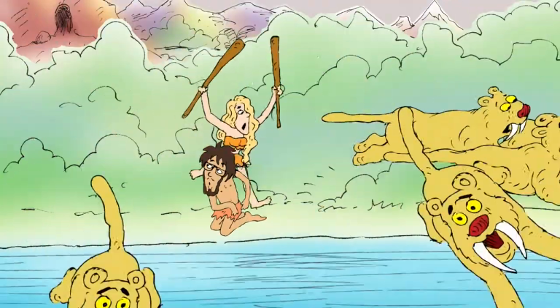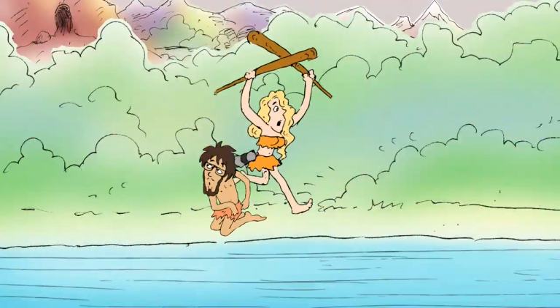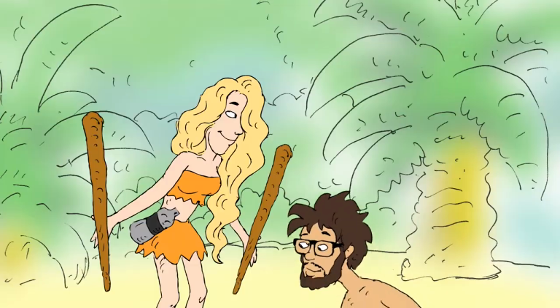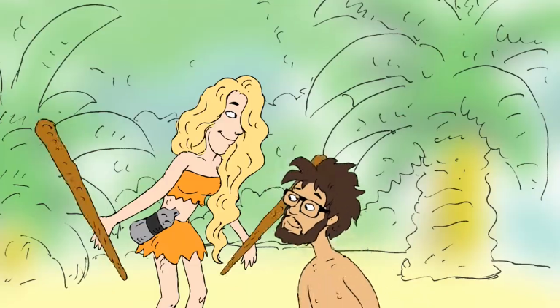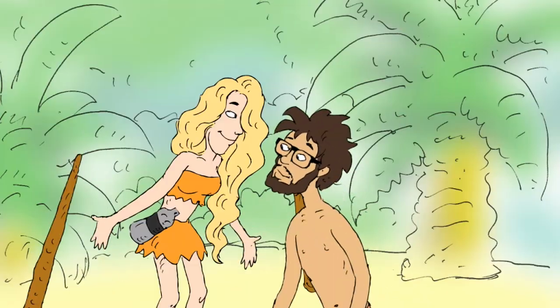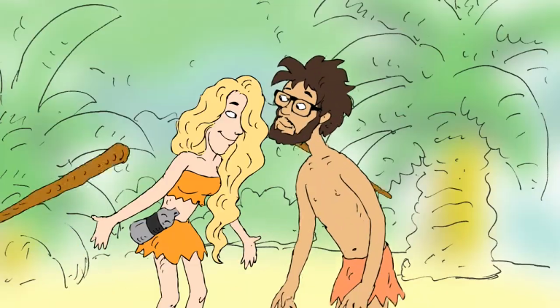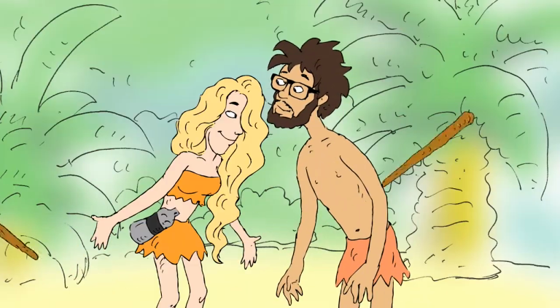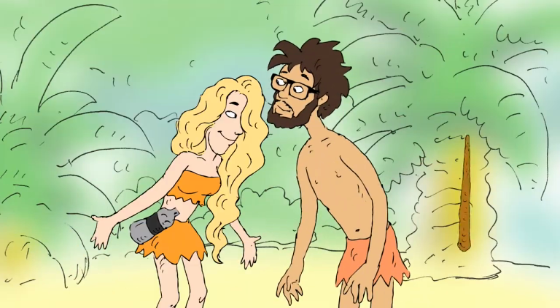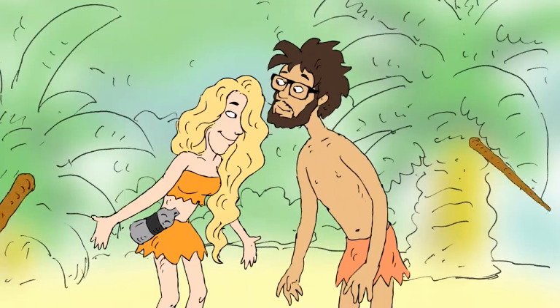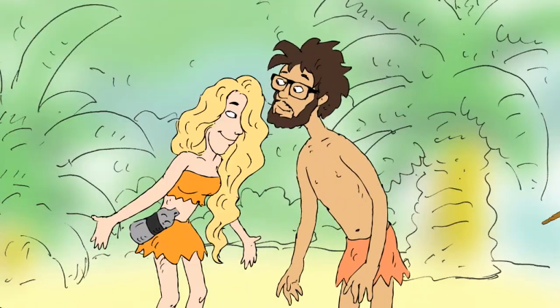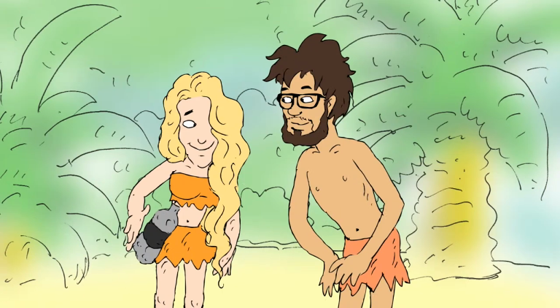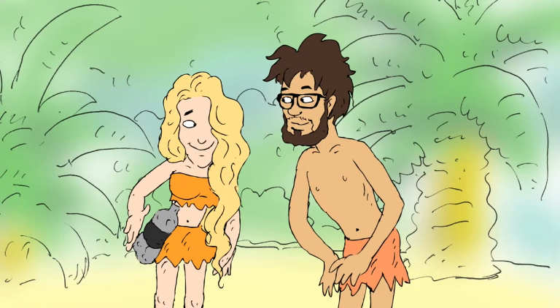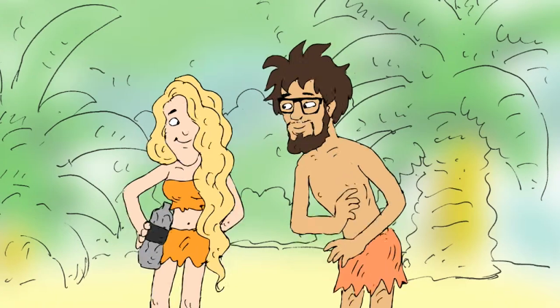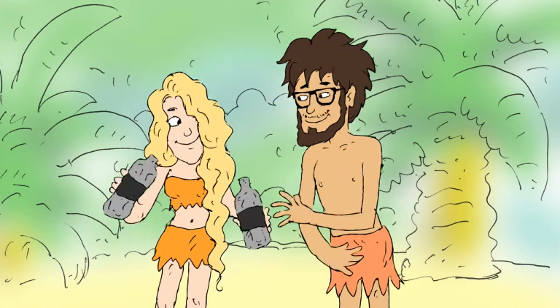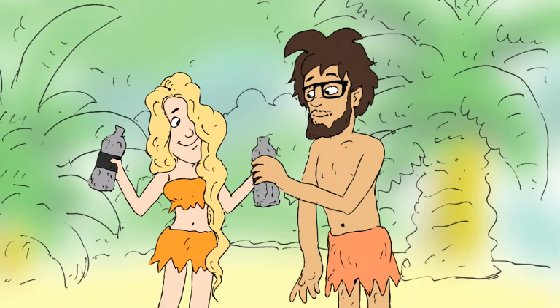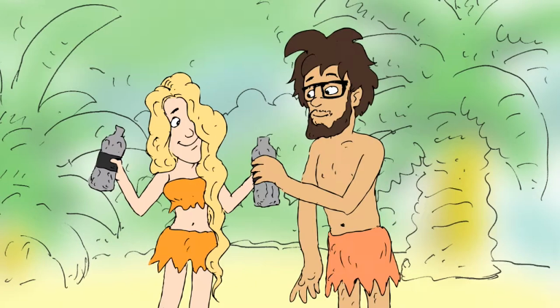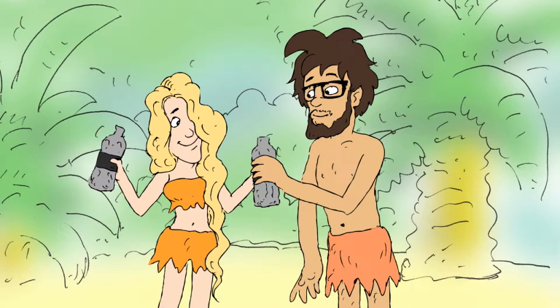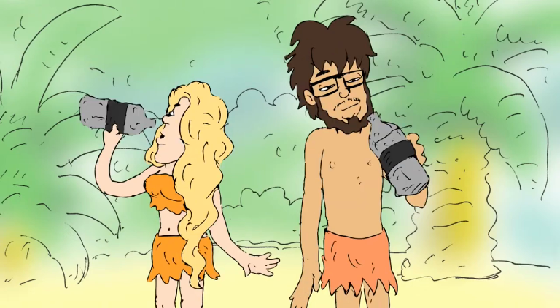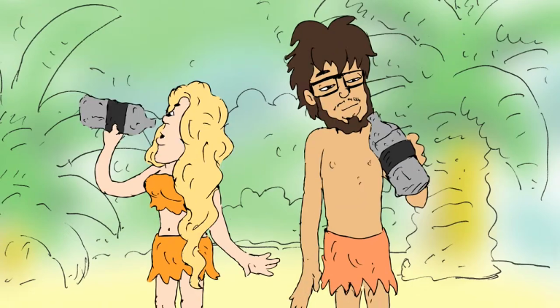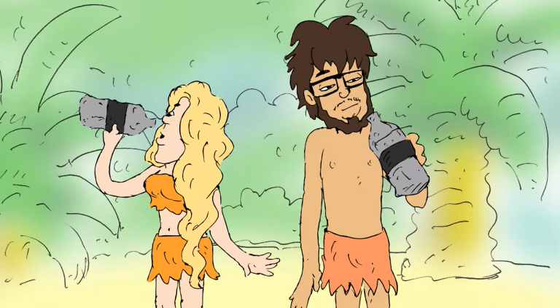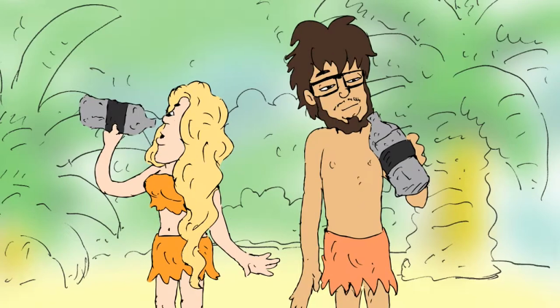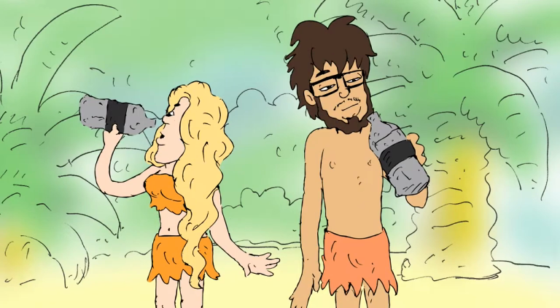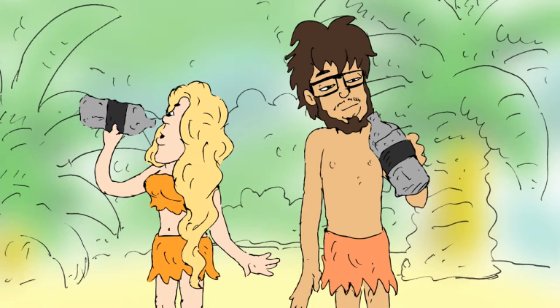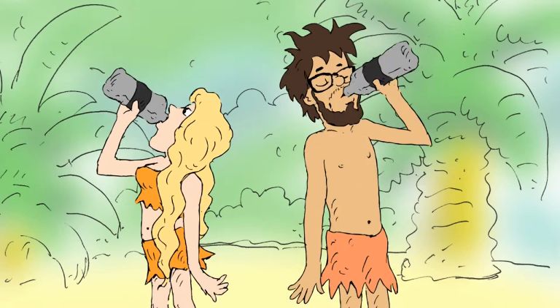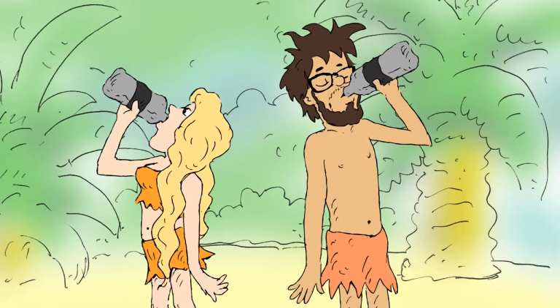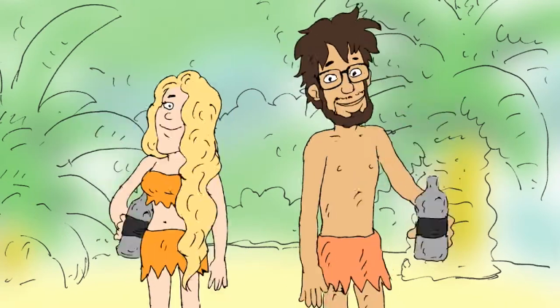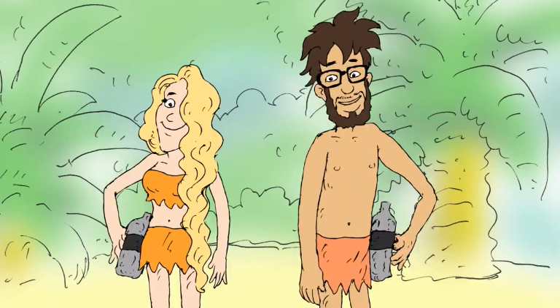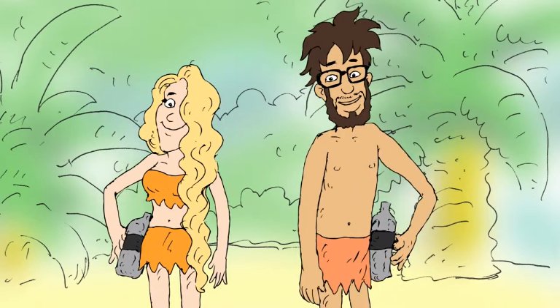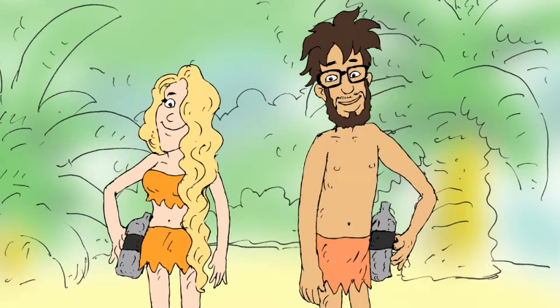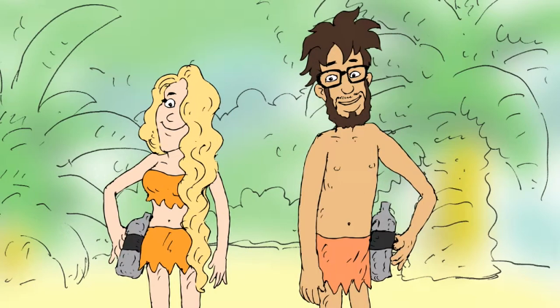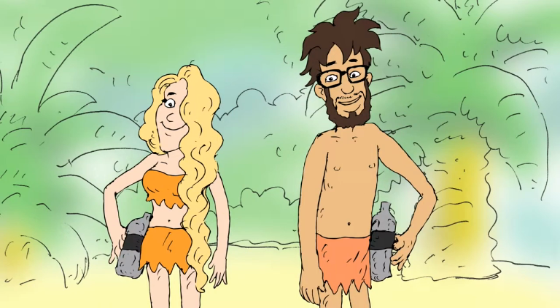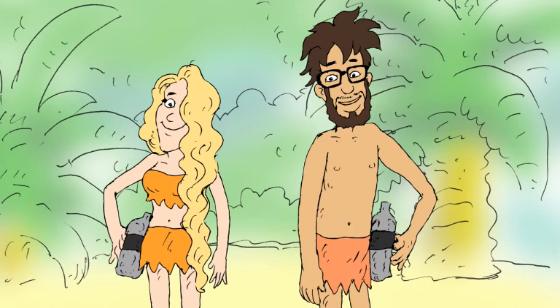Today, there is man. There is water. There is man's need for water.